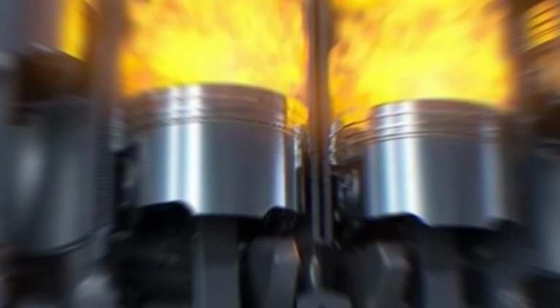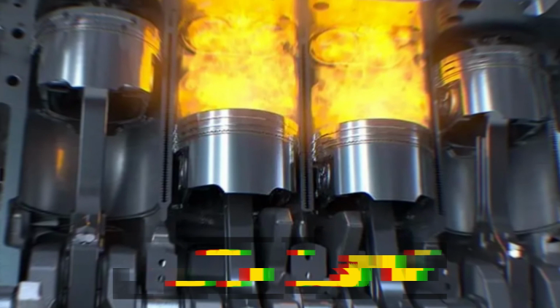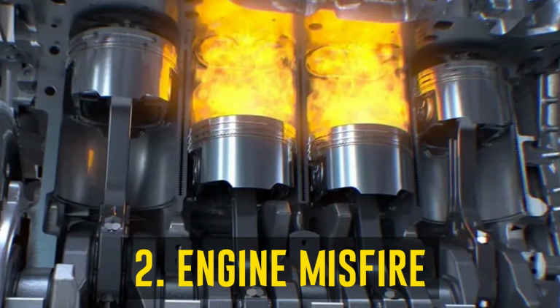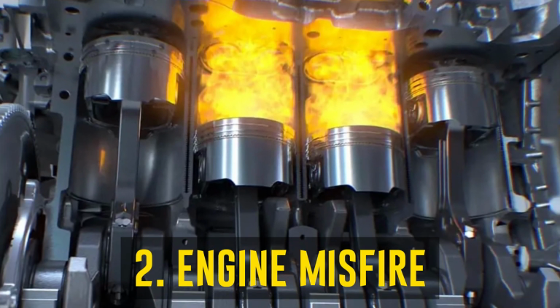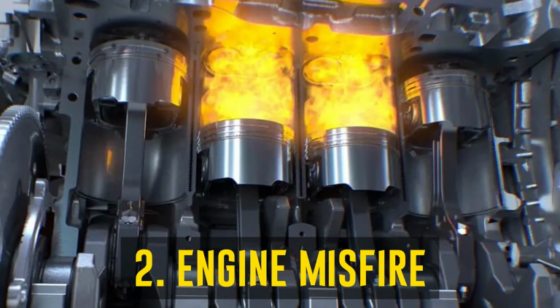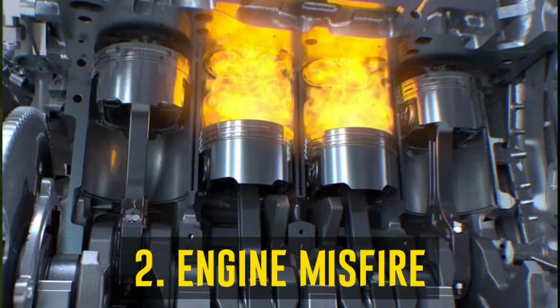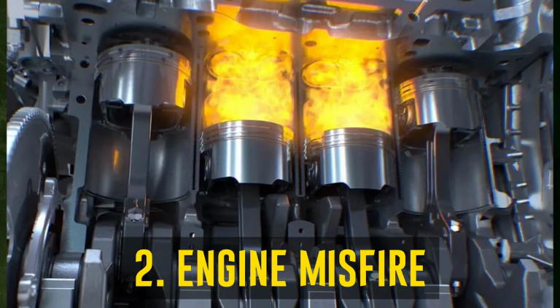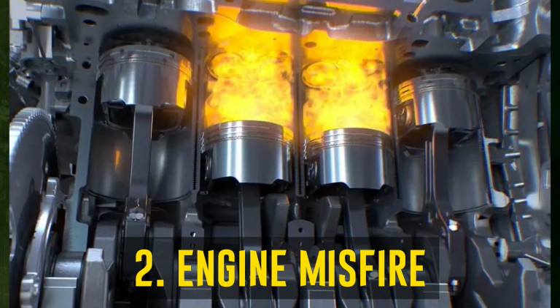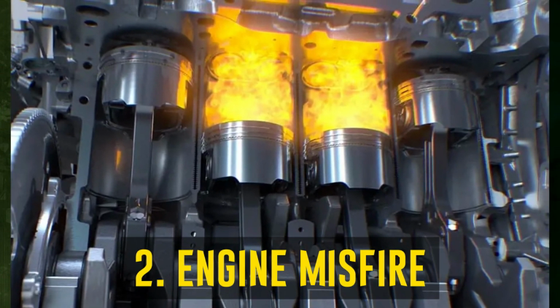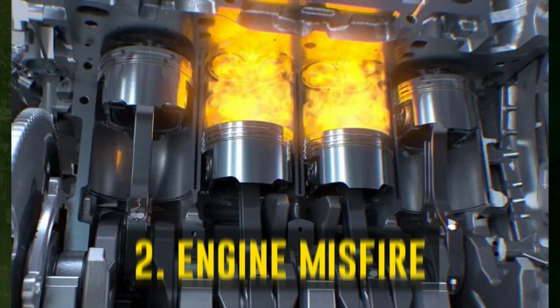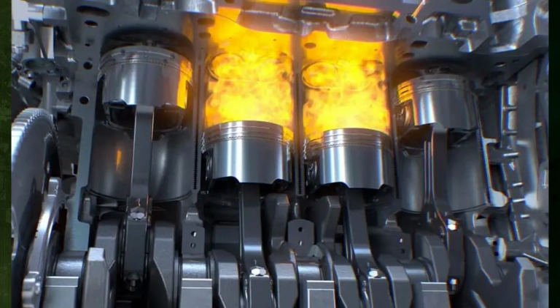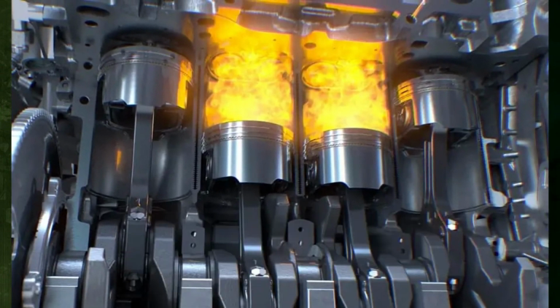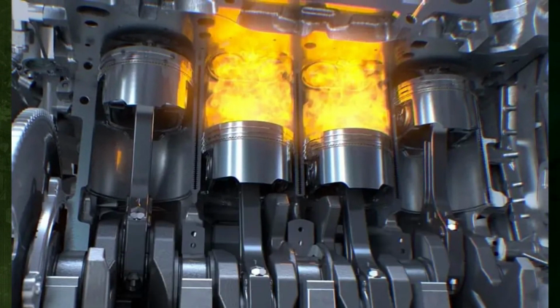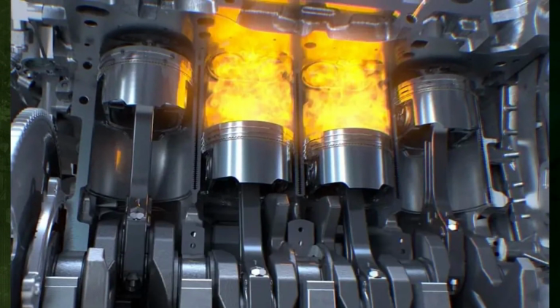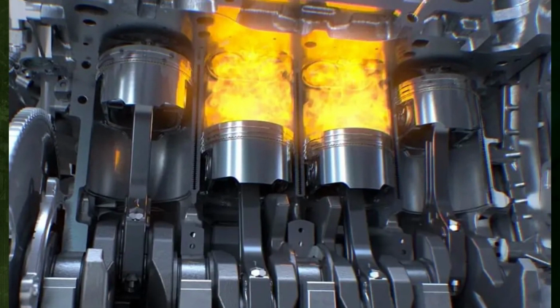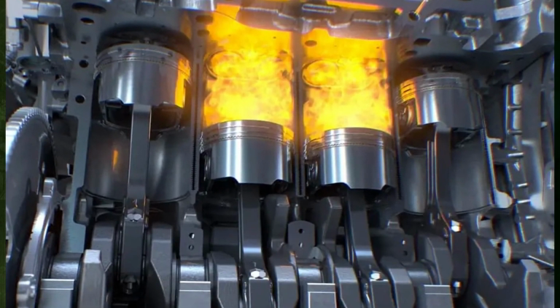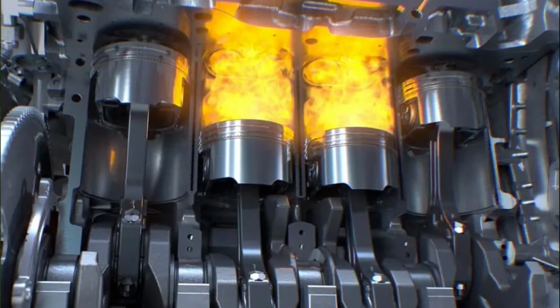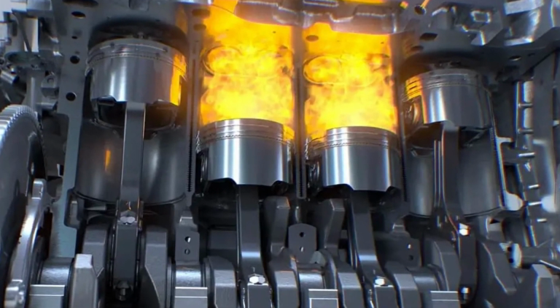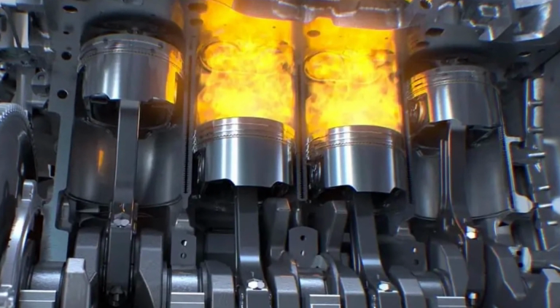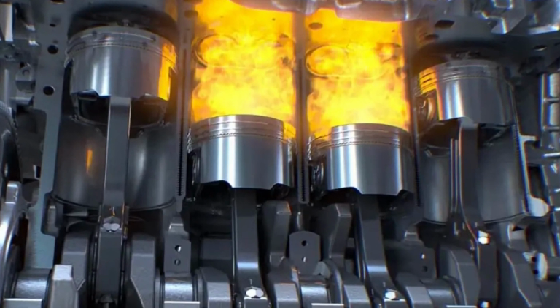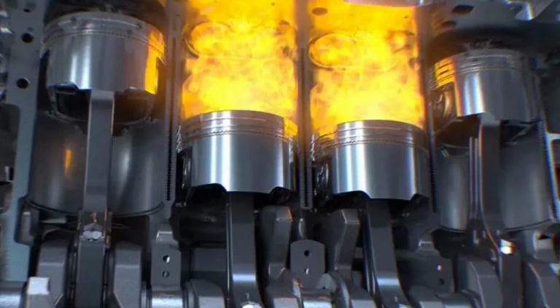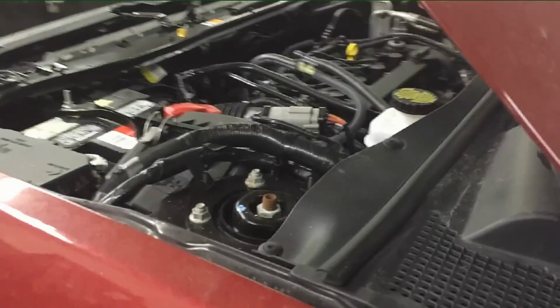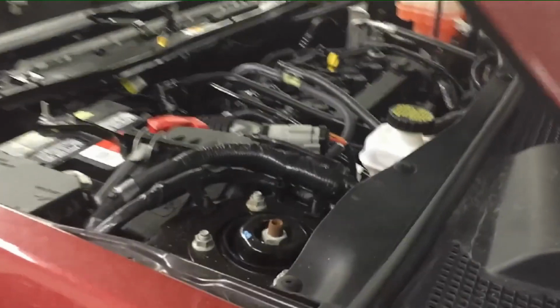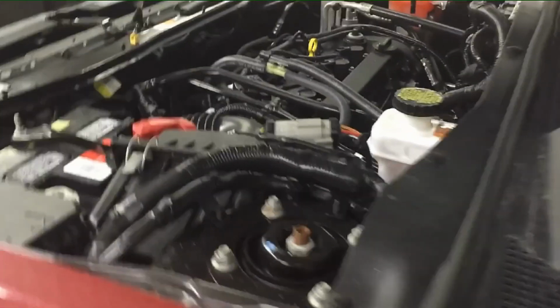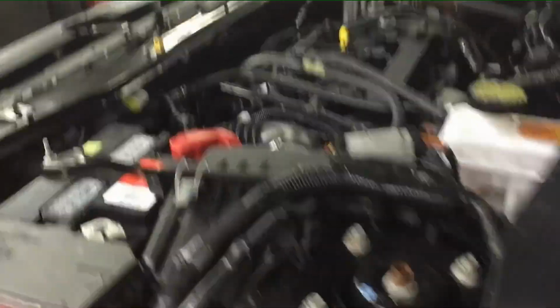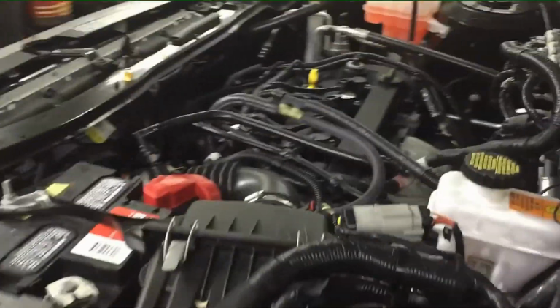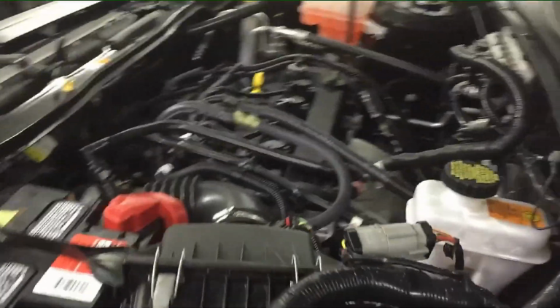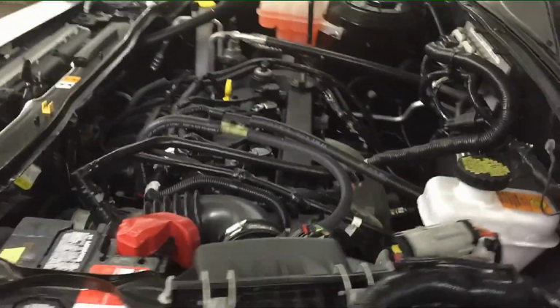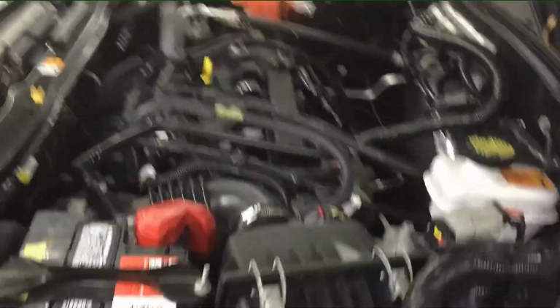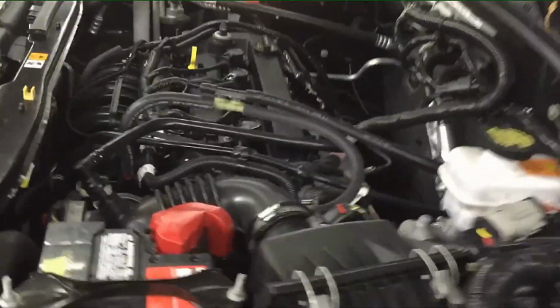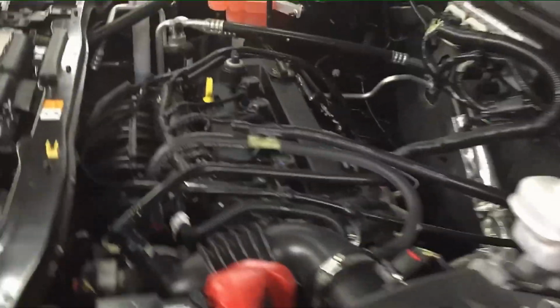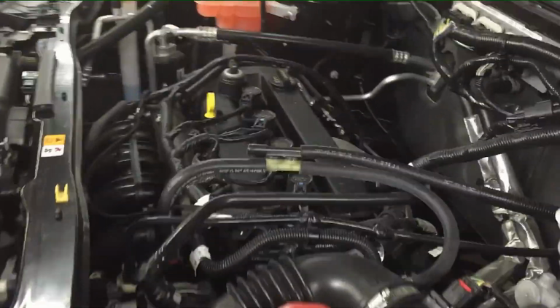Engine misfire. An engine misfires when coolant seeps into a cylinder. Thus, a malfunctioning head gasket may be the cause of an engine misfiring.